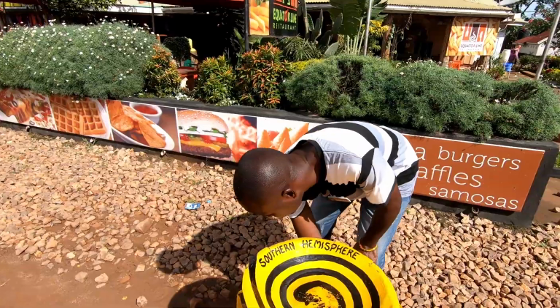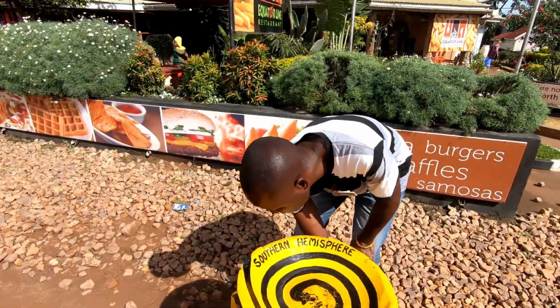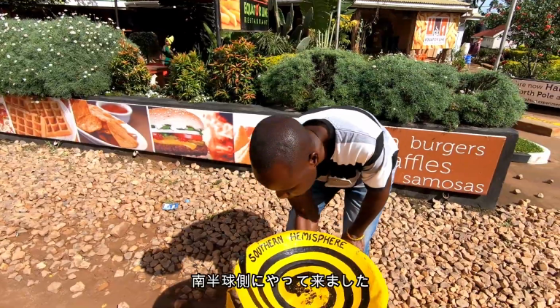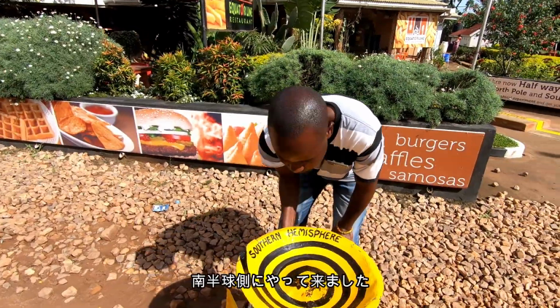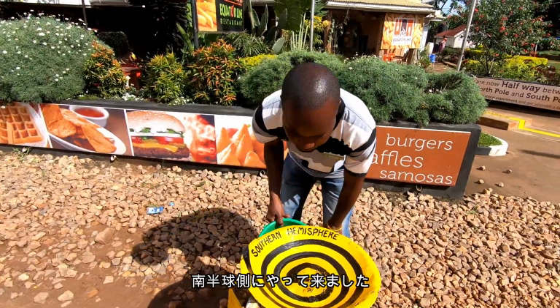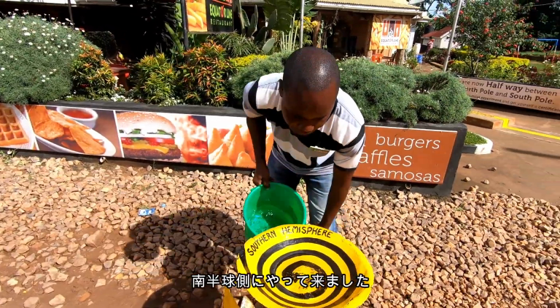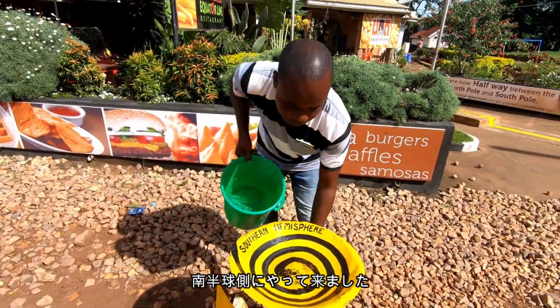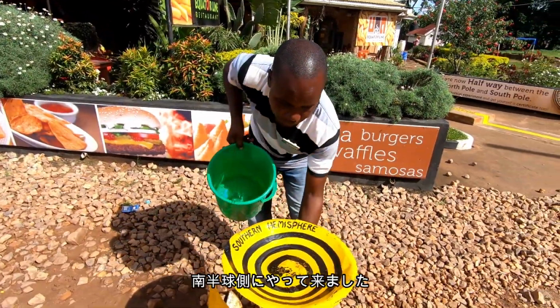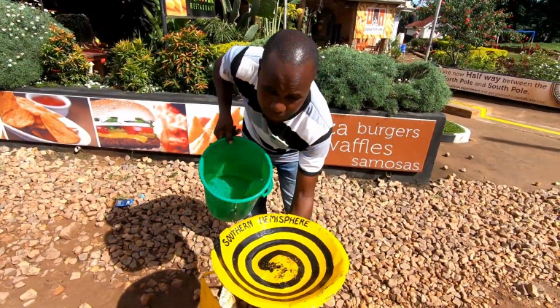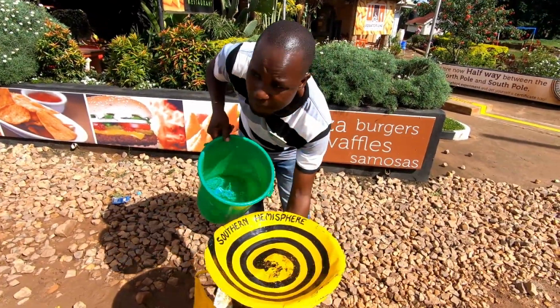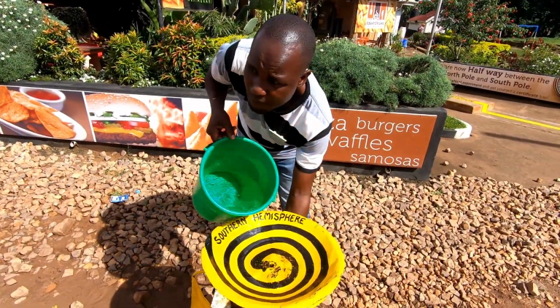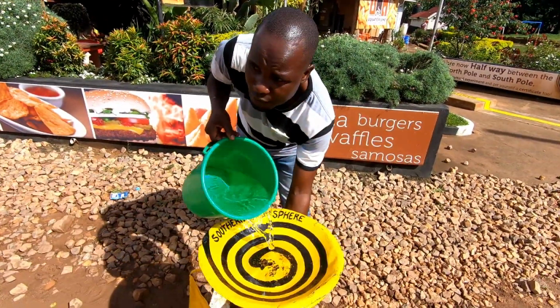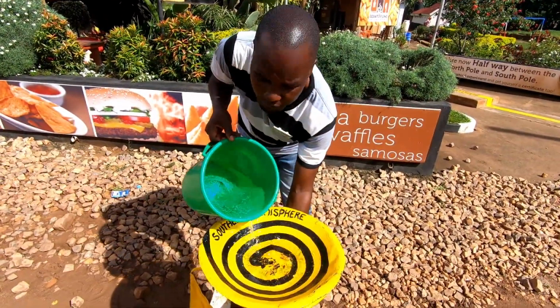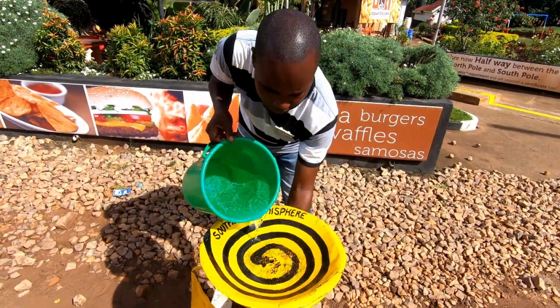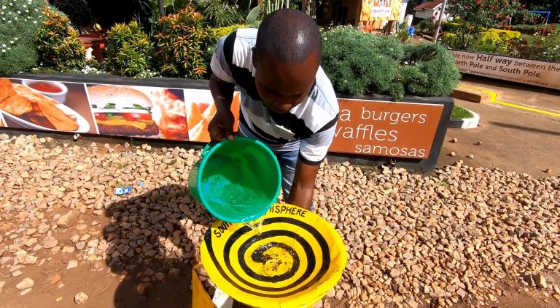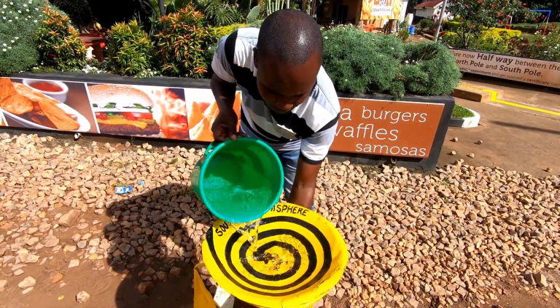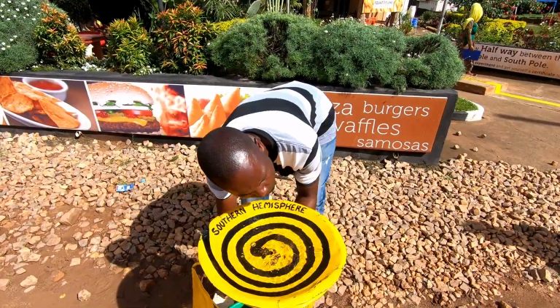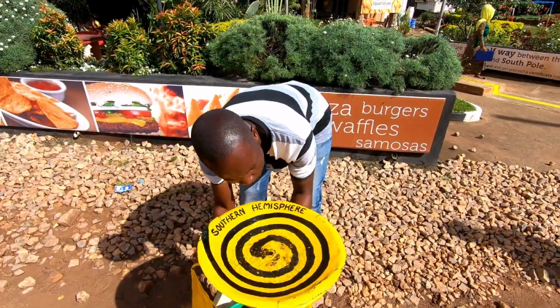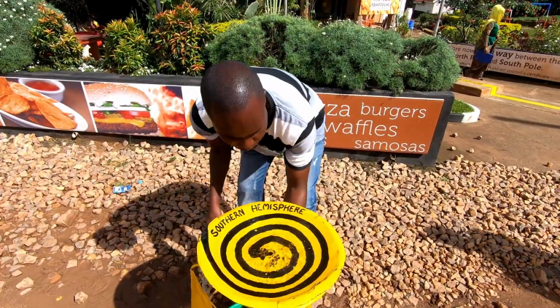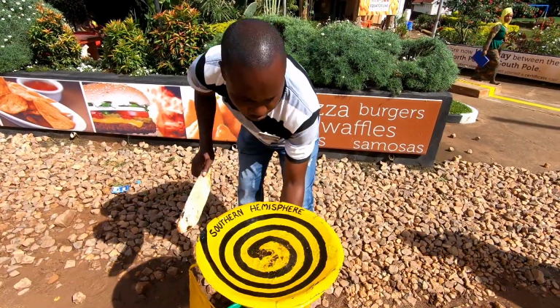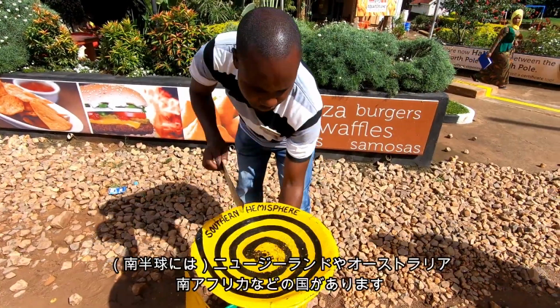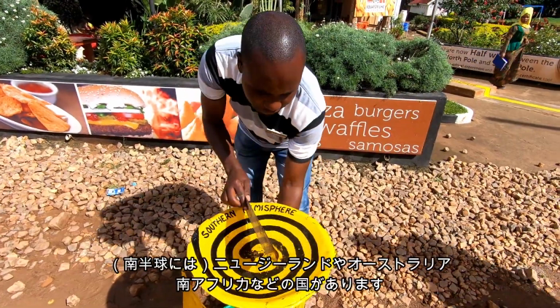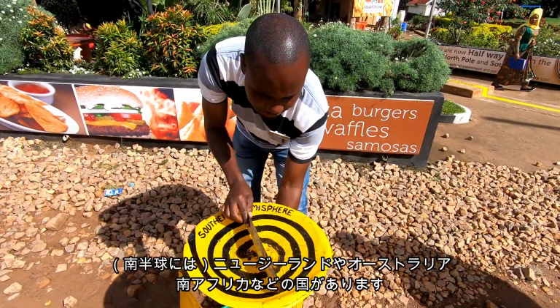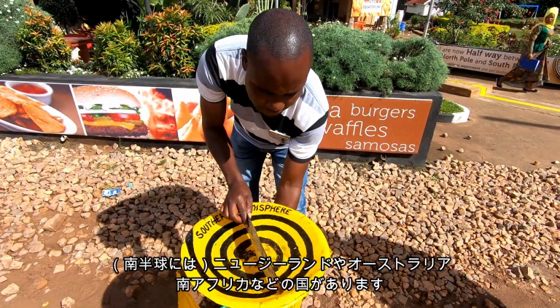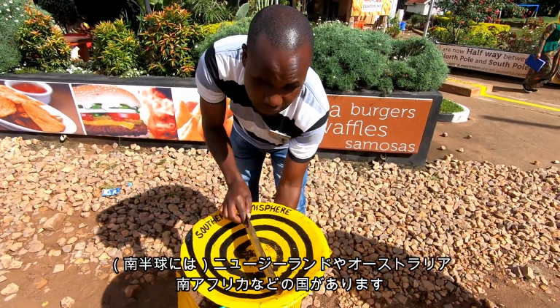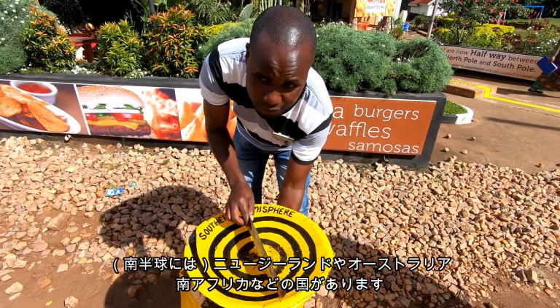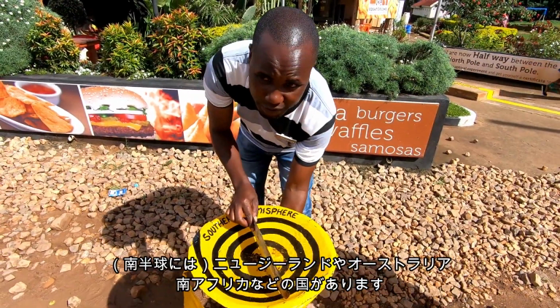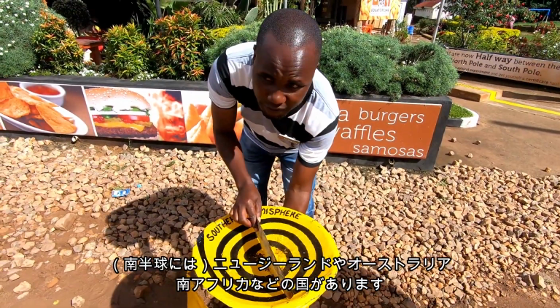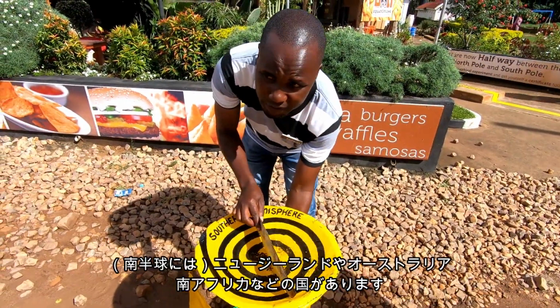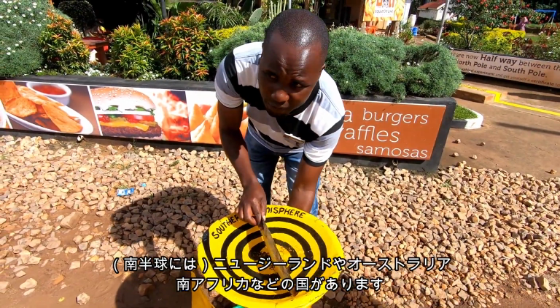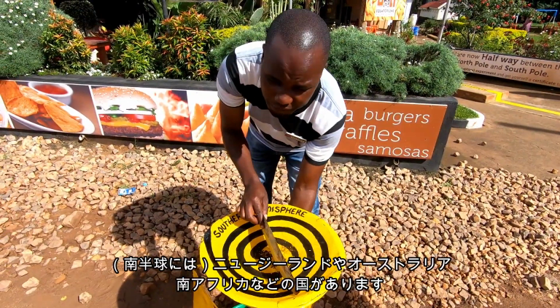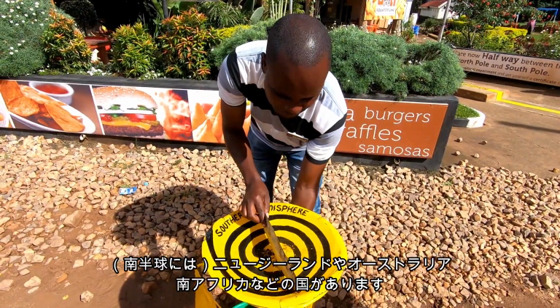We're in the Southern Hemisphere. The Southern Hemisphere should go the other way around. So New Zealand, Australia, South Africa —